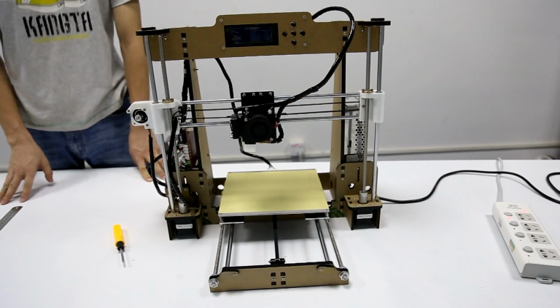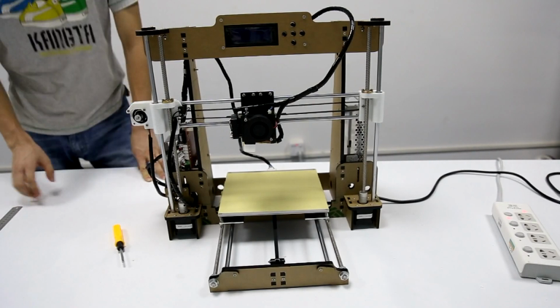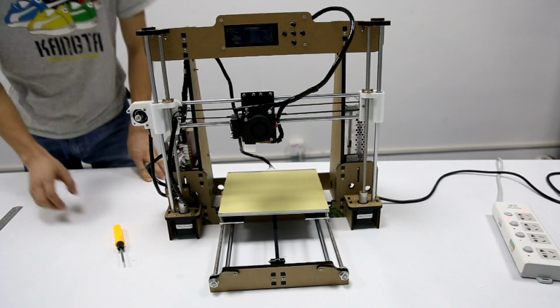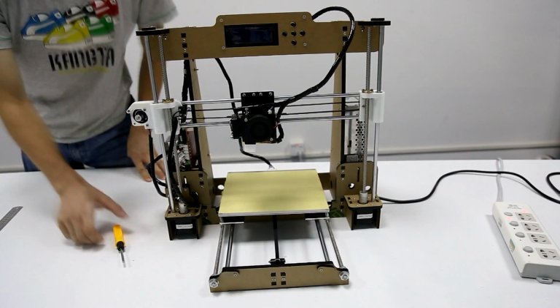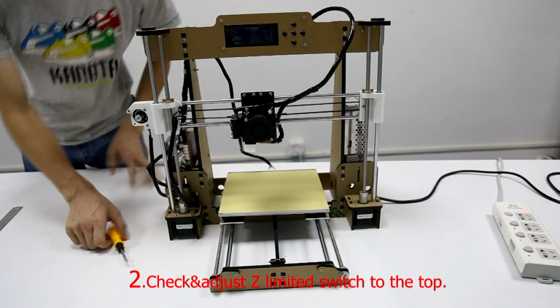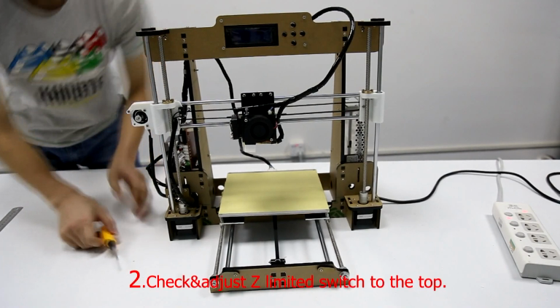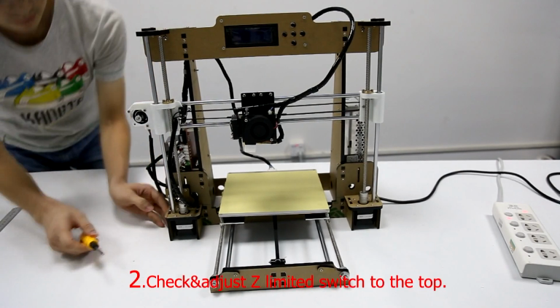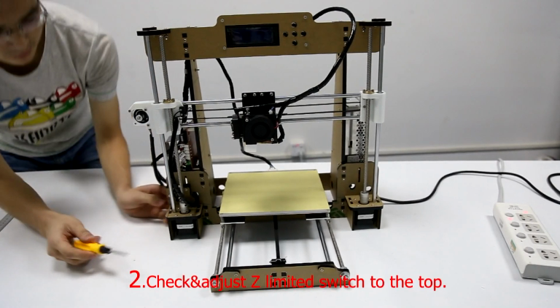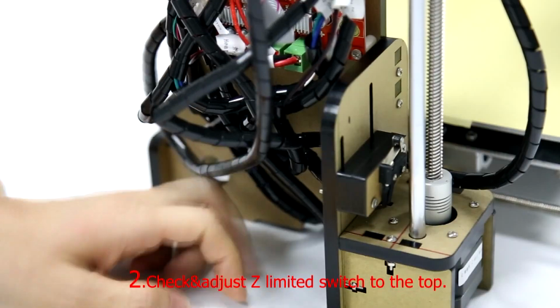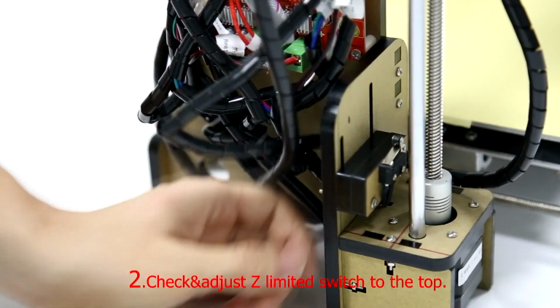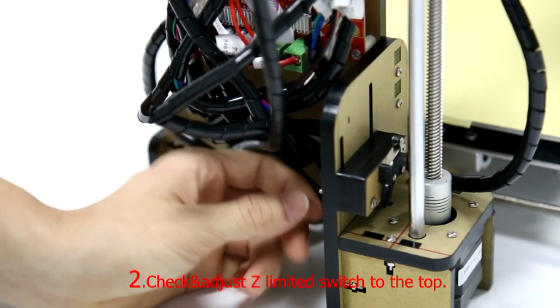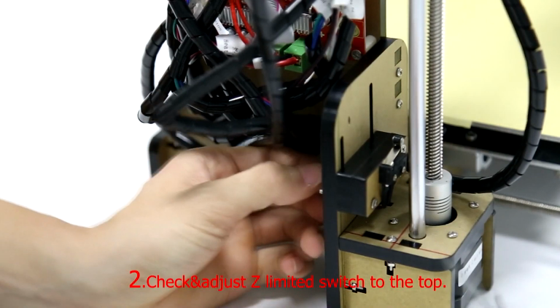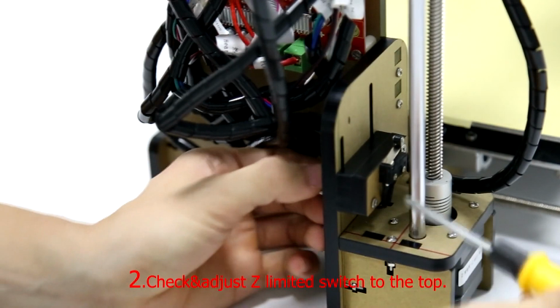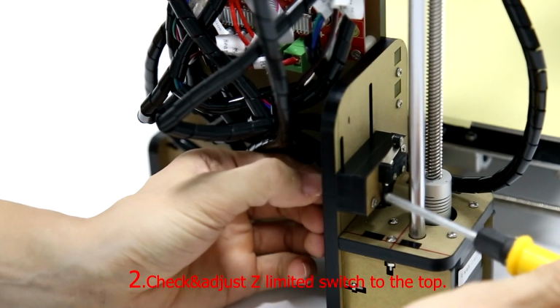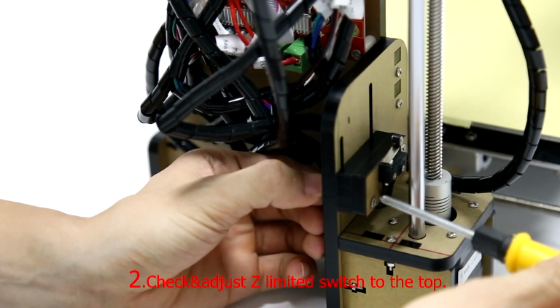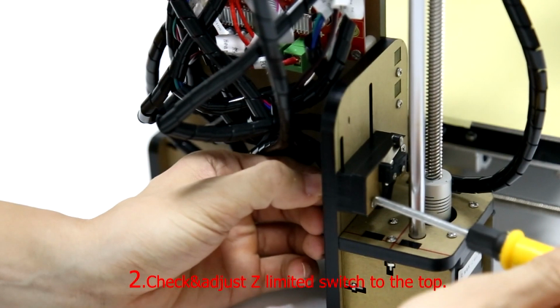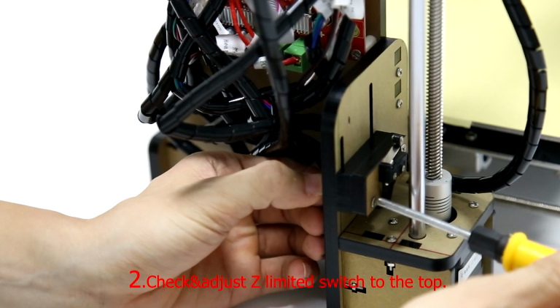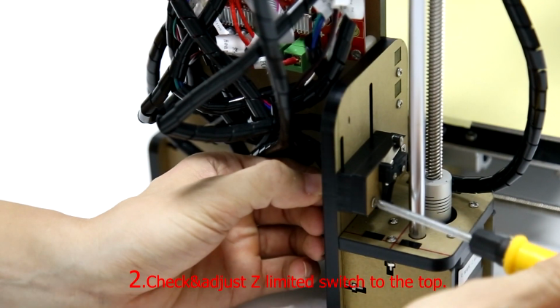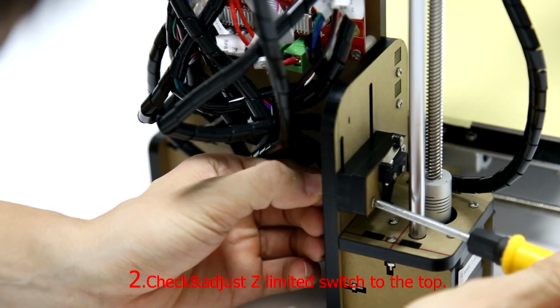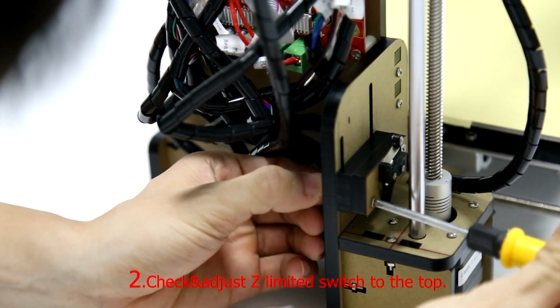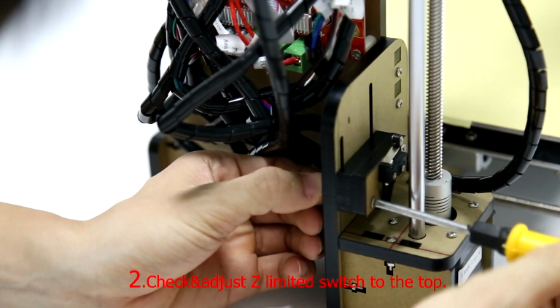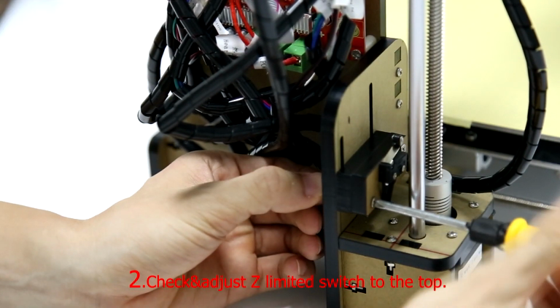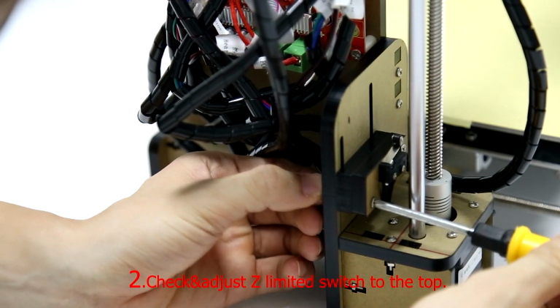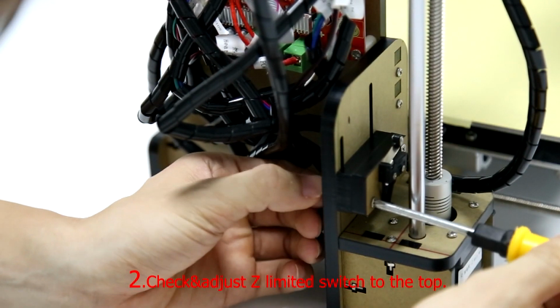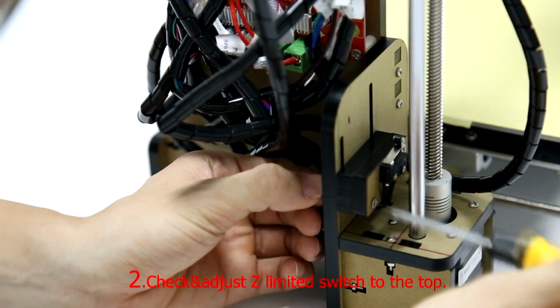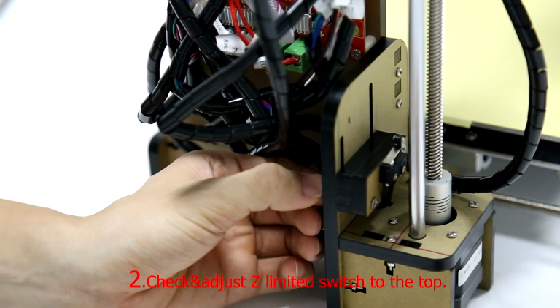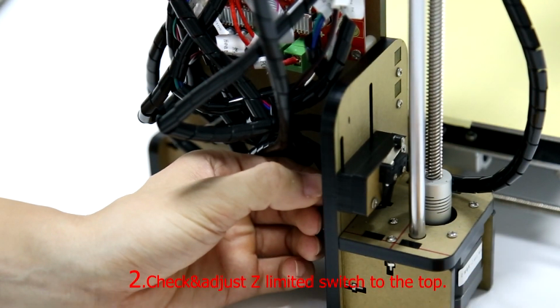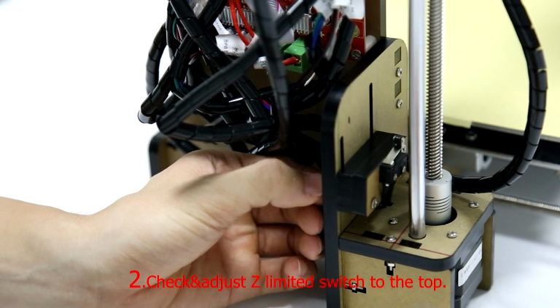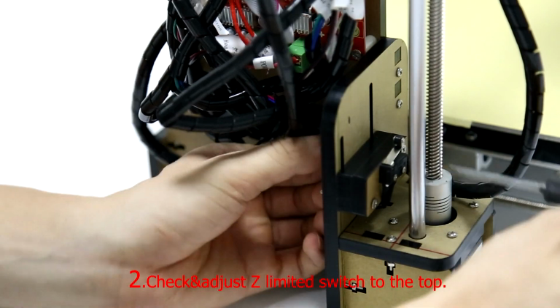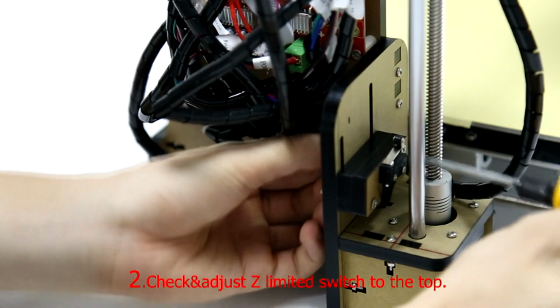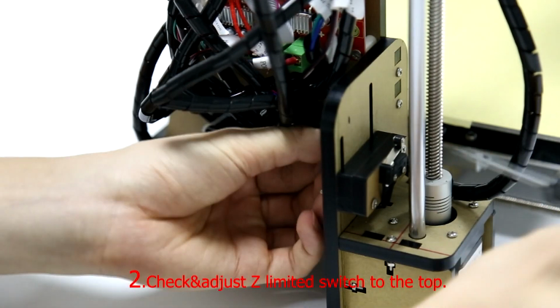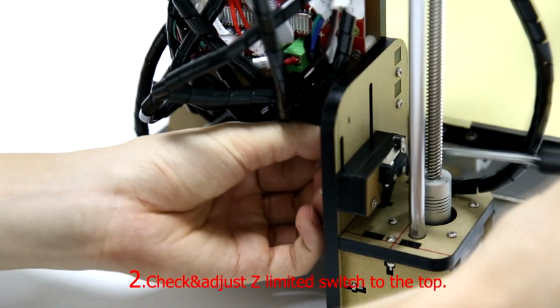Step 2: Check and adjust the Z-limit switch to the top.